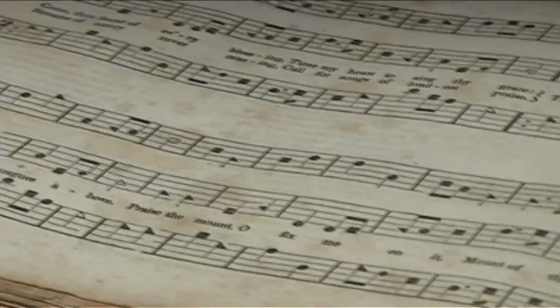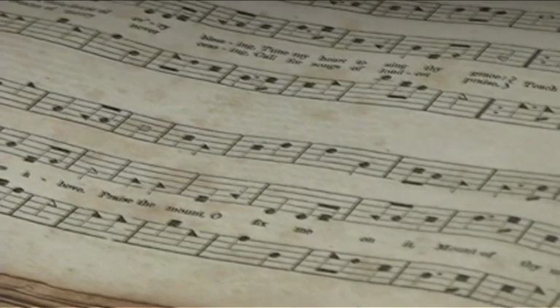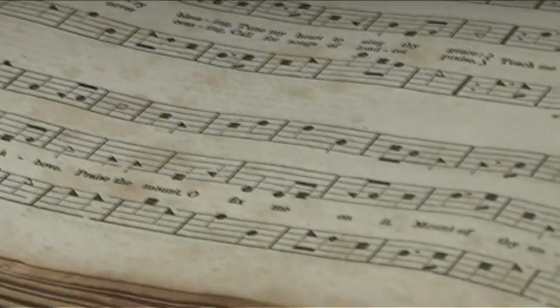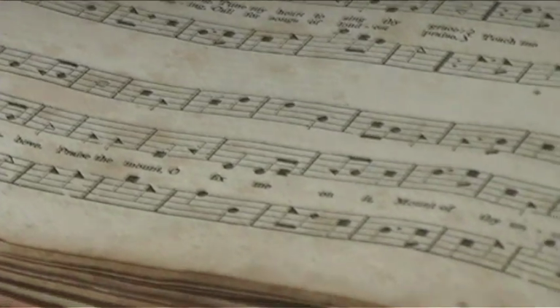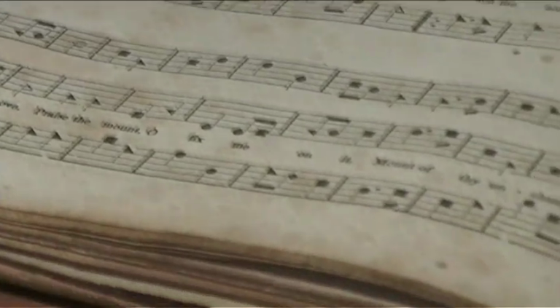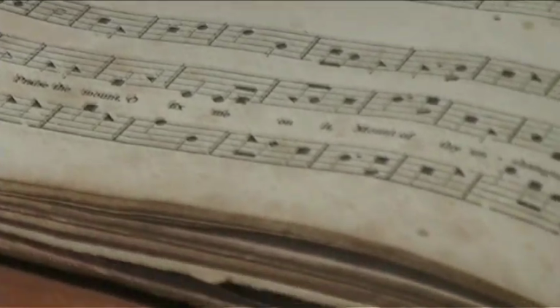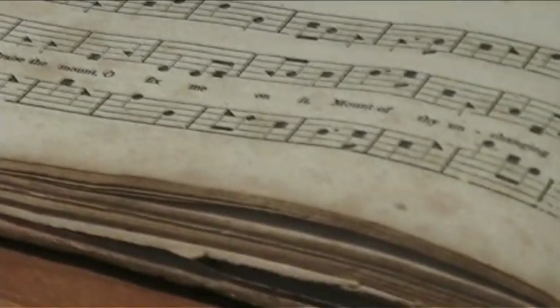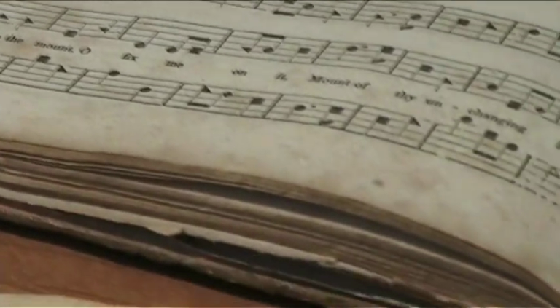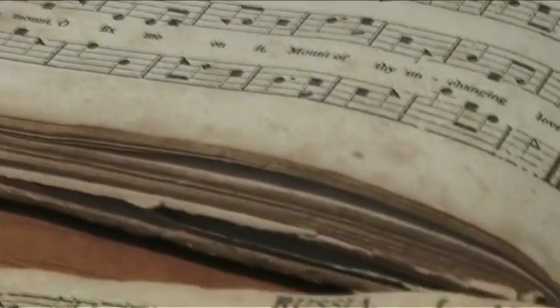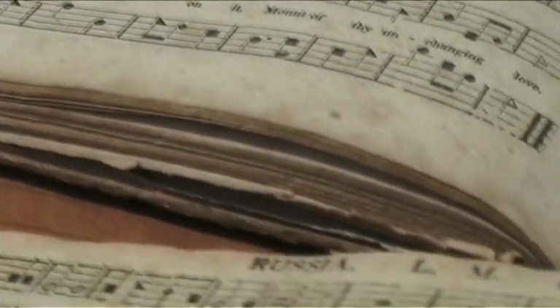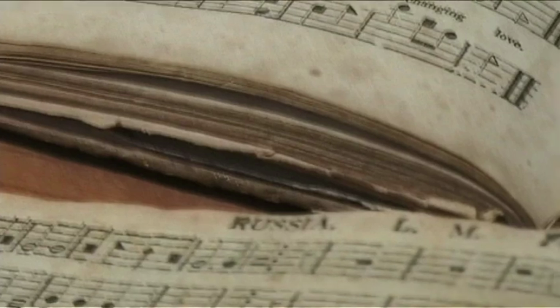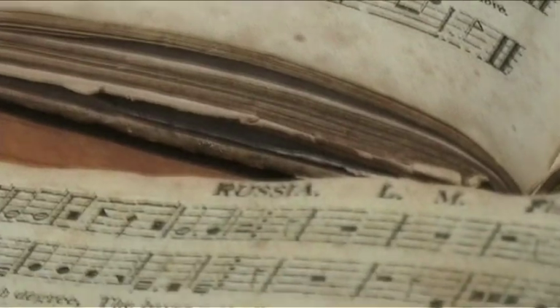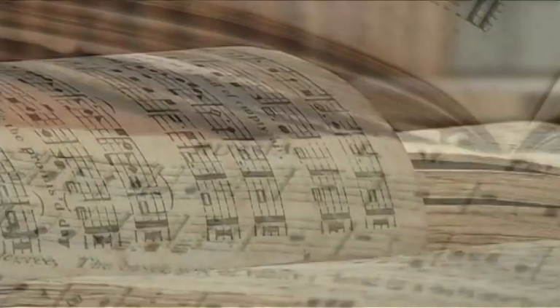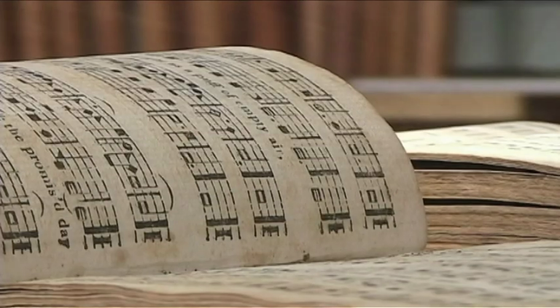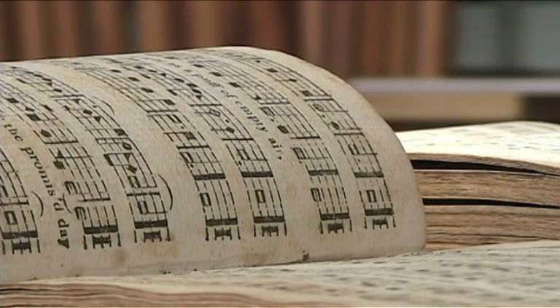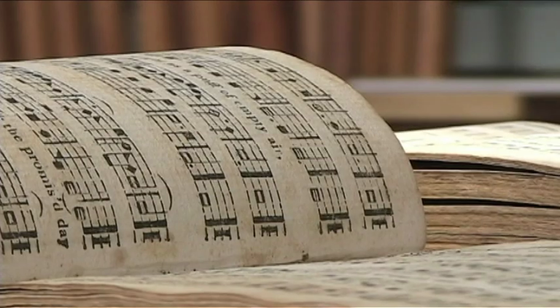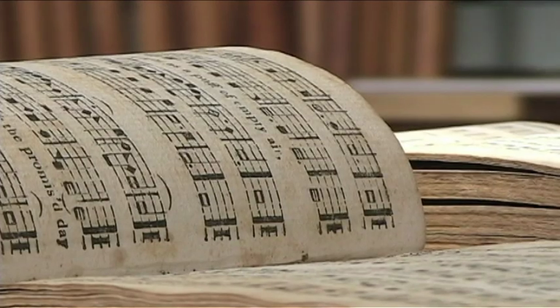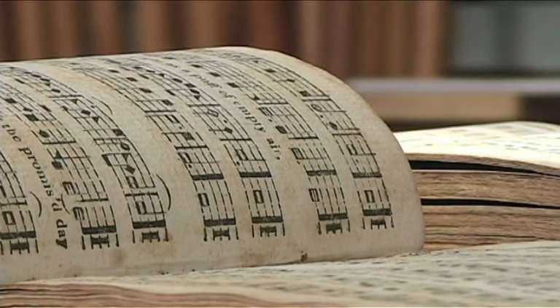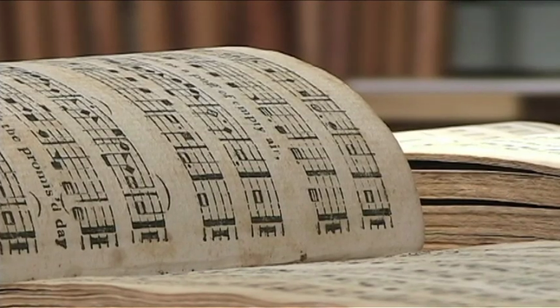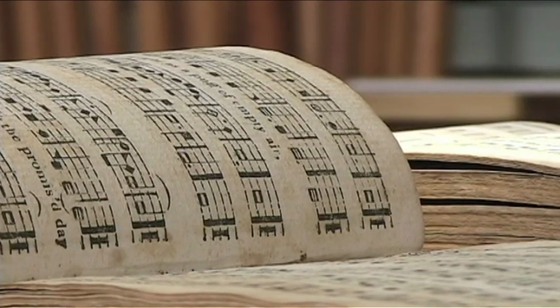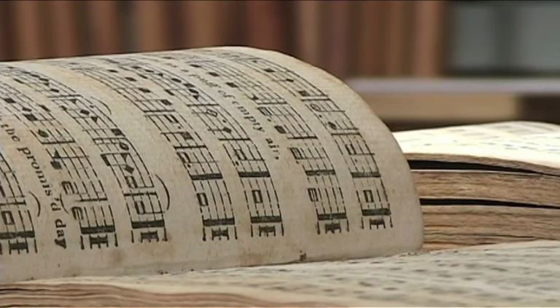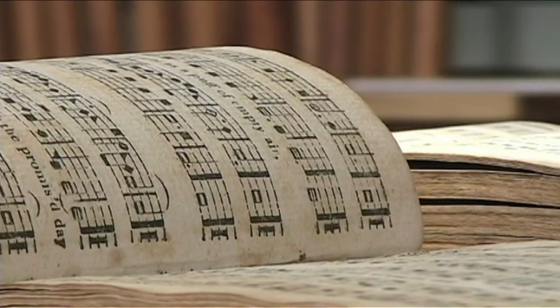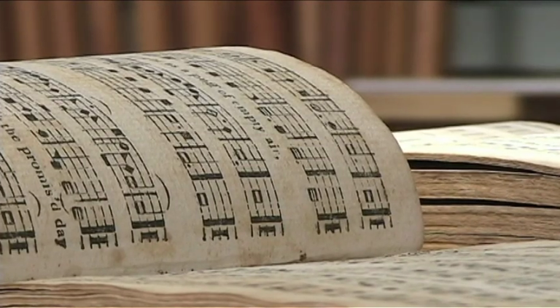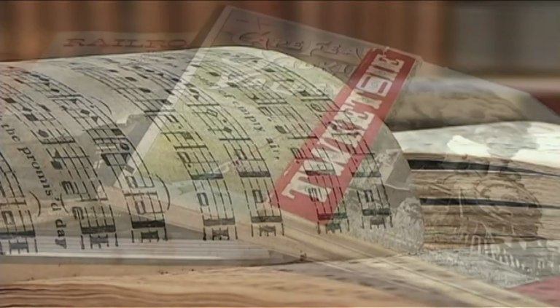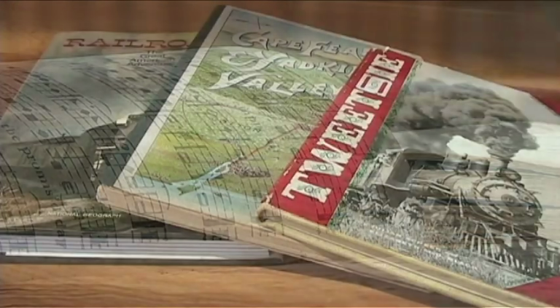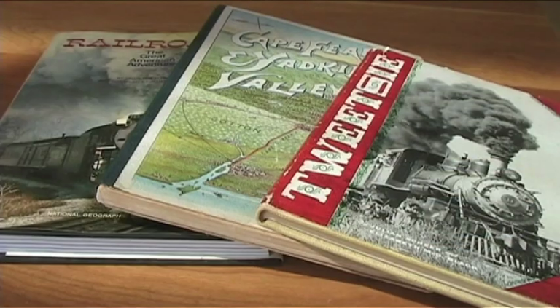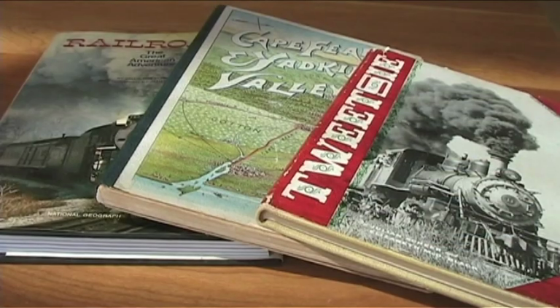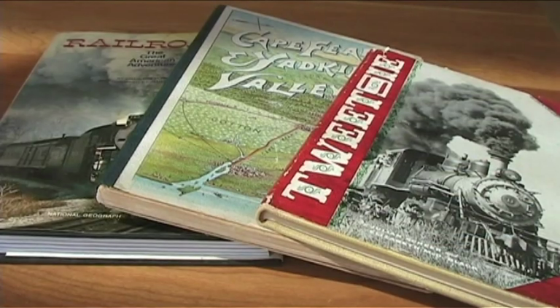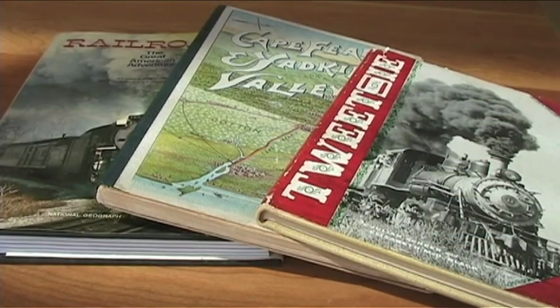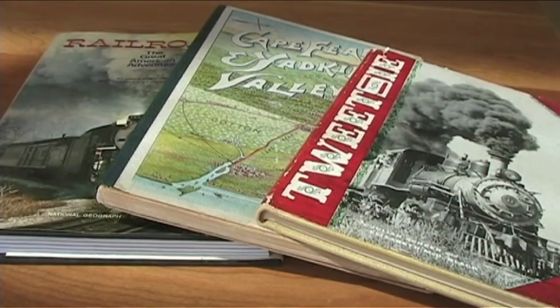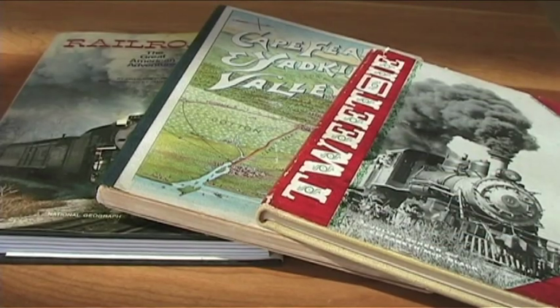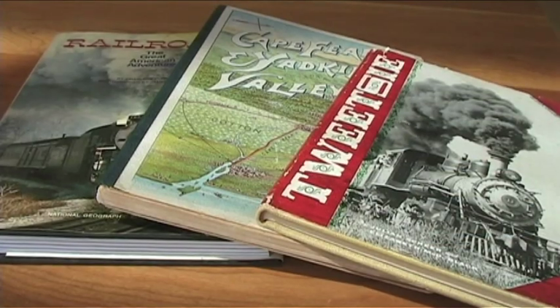The Appalachian Collection contains over 37,000 volumes of books, maps, and magazines relating to the Appalachian region.